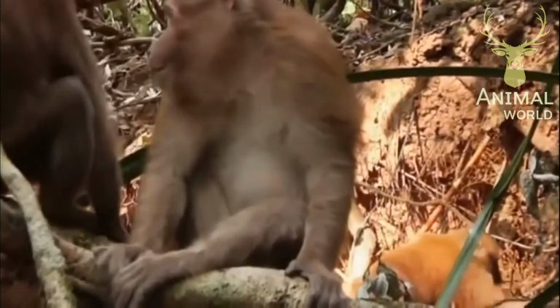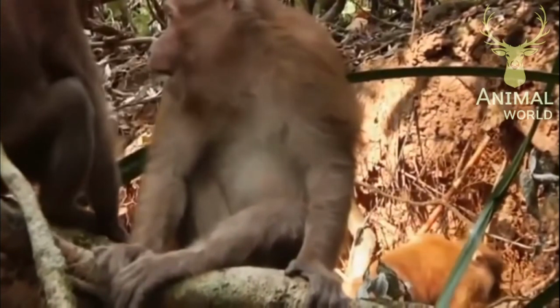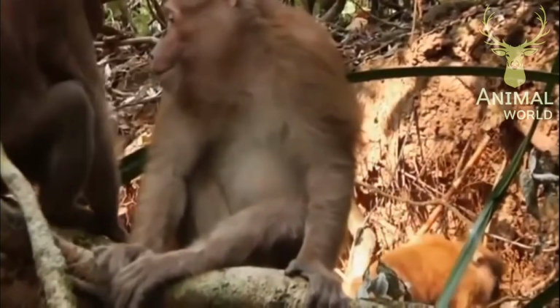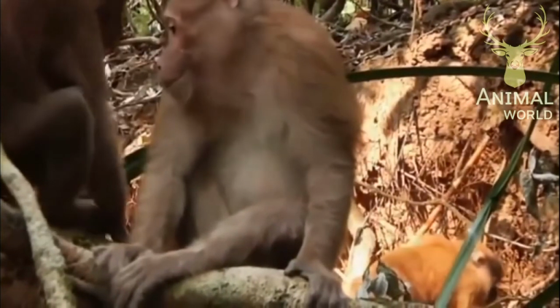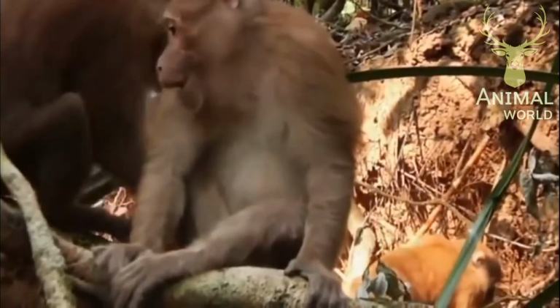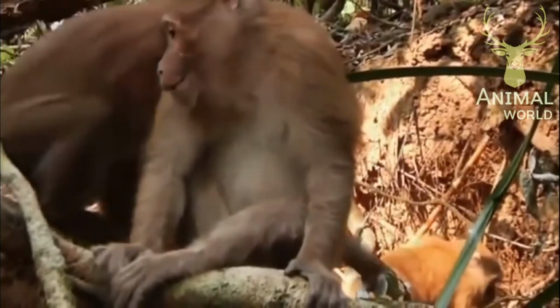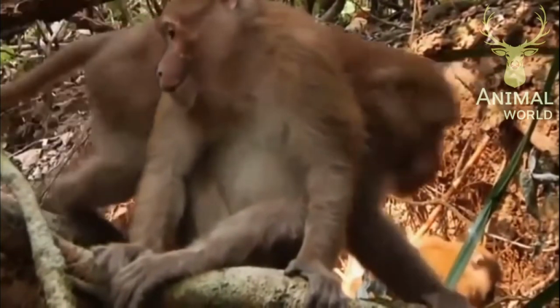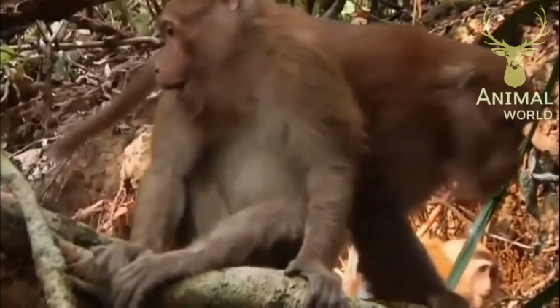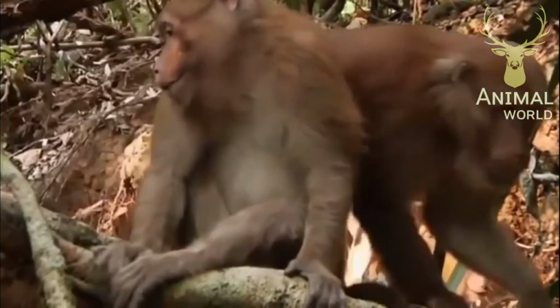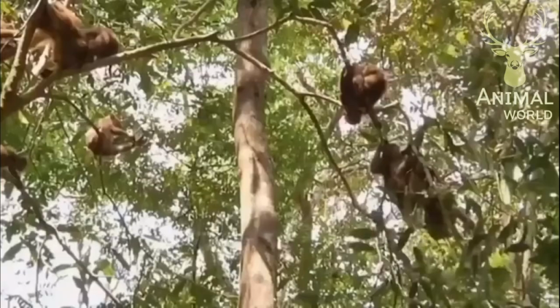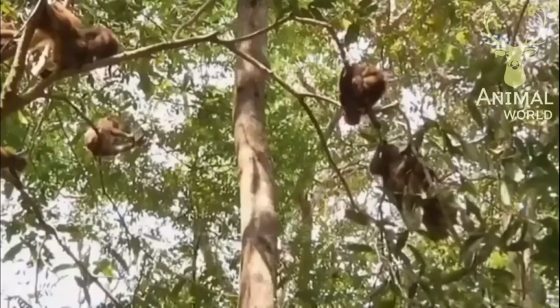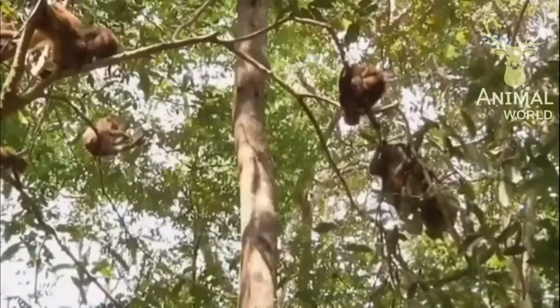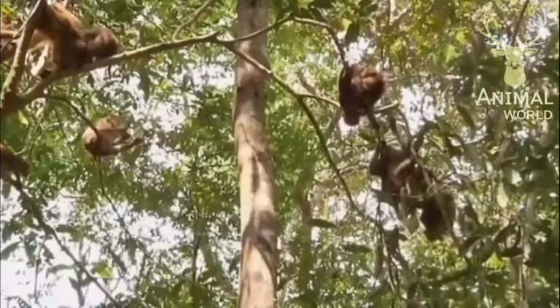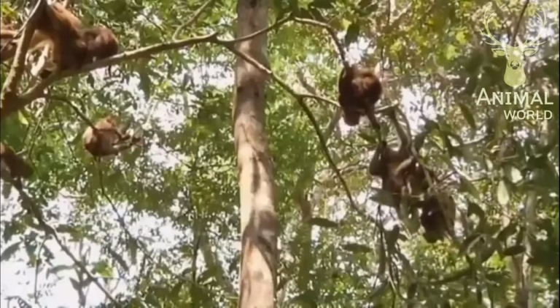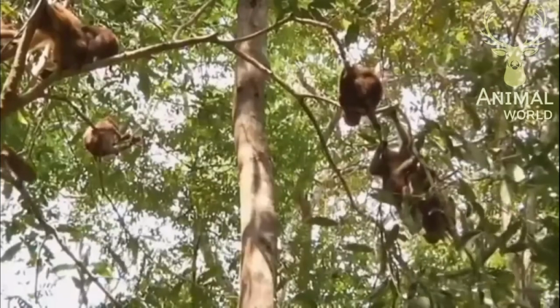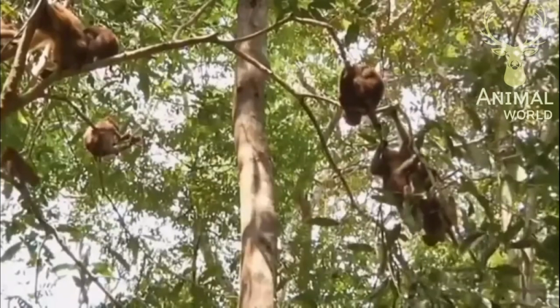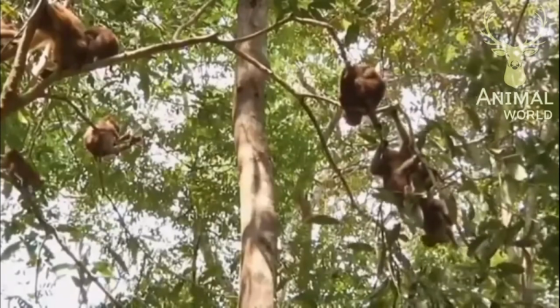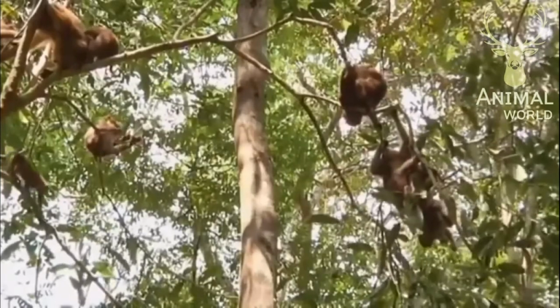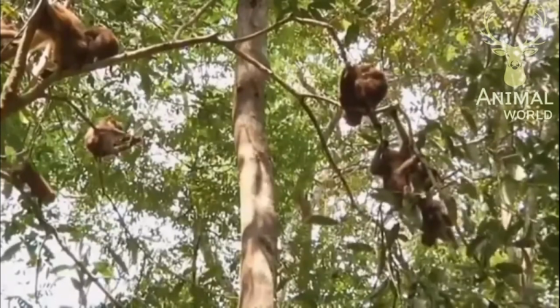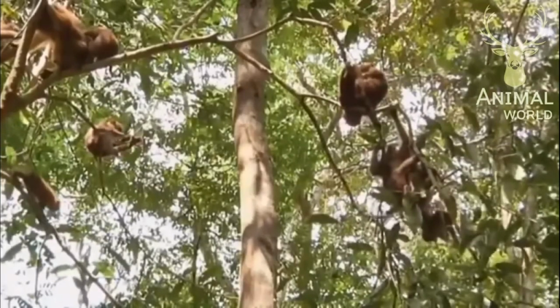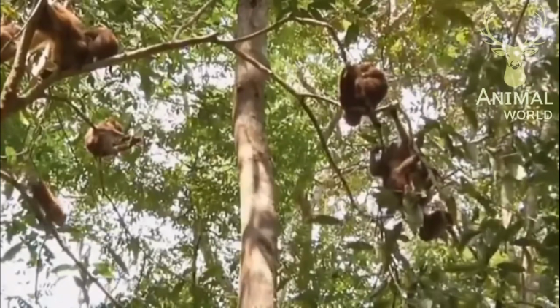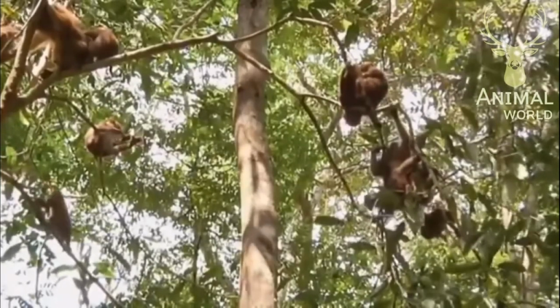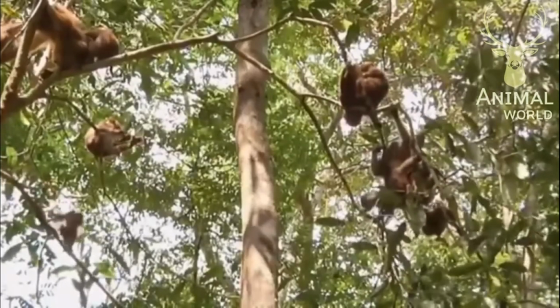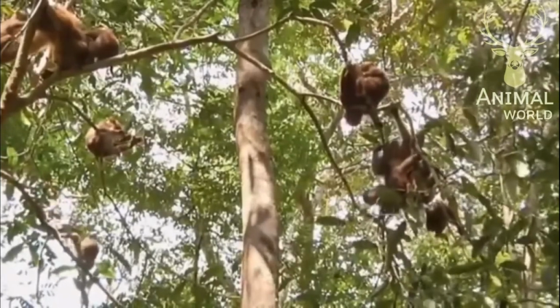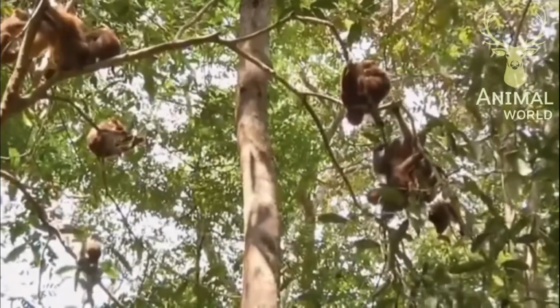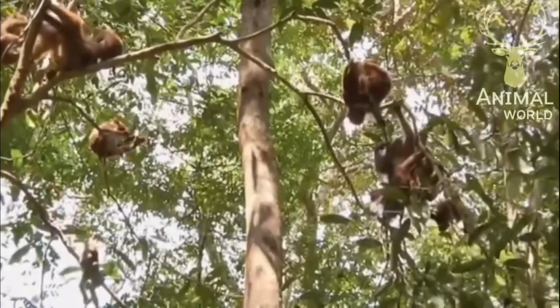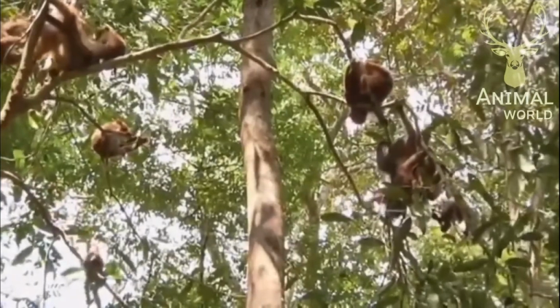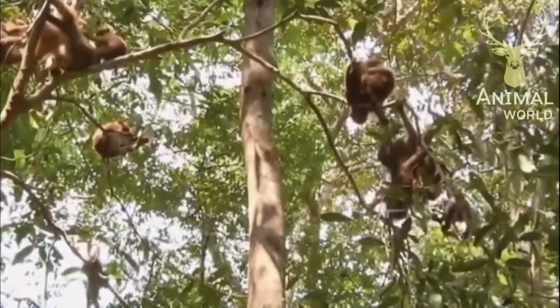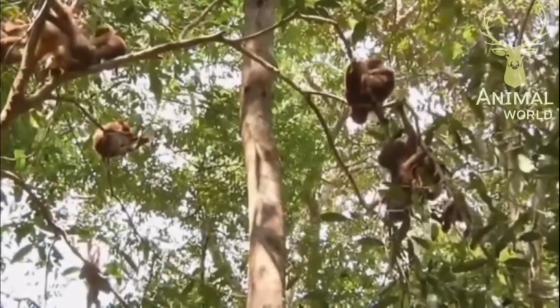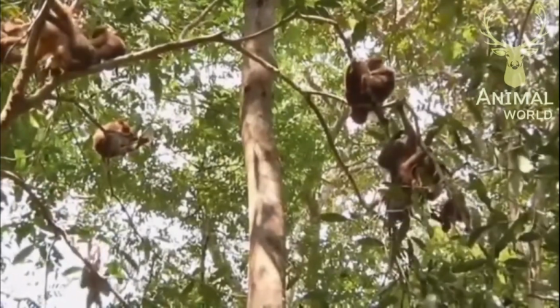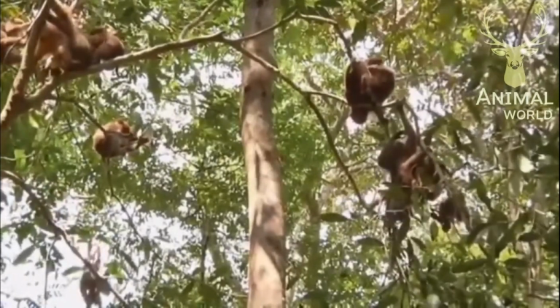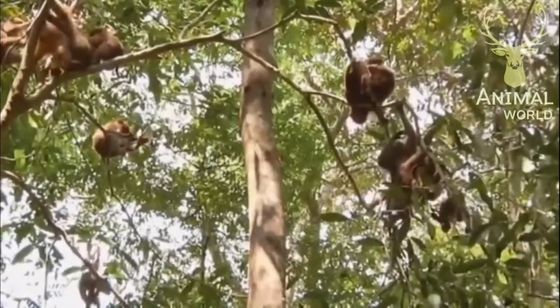However, as a female will mate with an average of four males a season, she often risks the wrath of the alpha male.